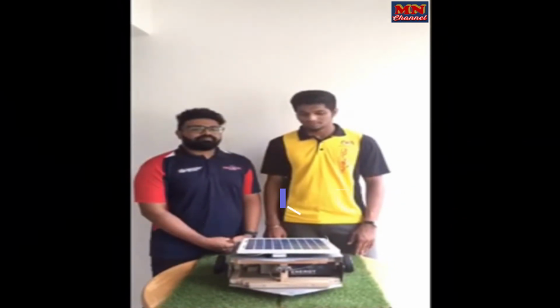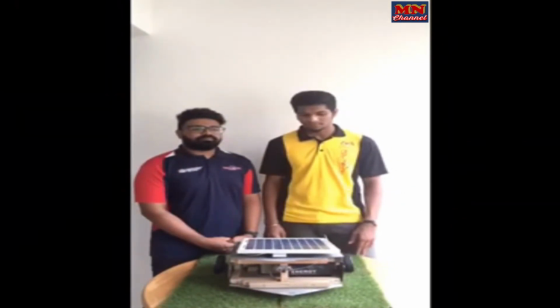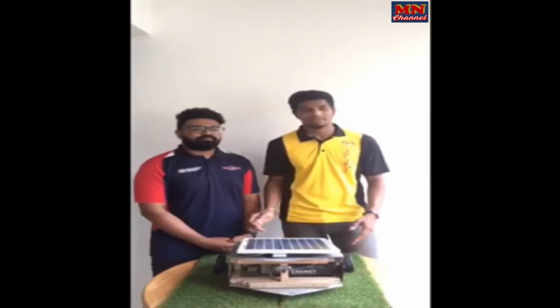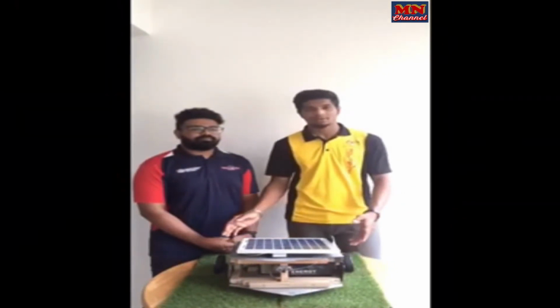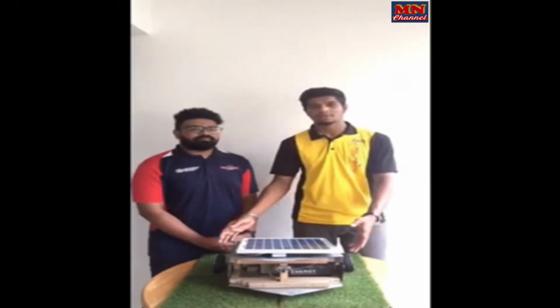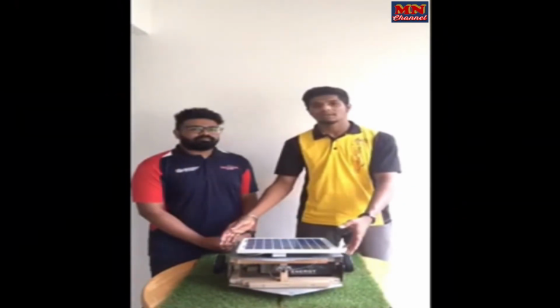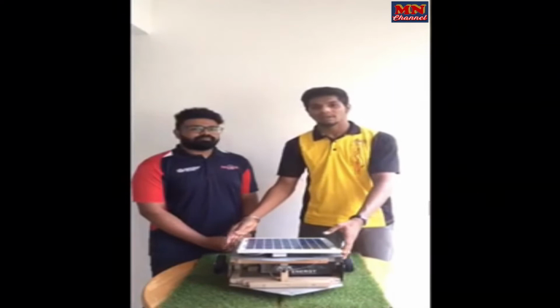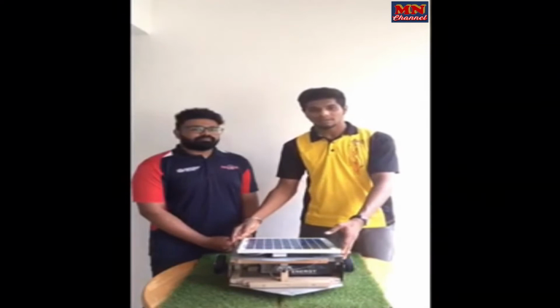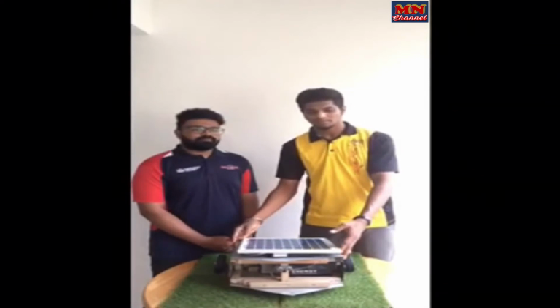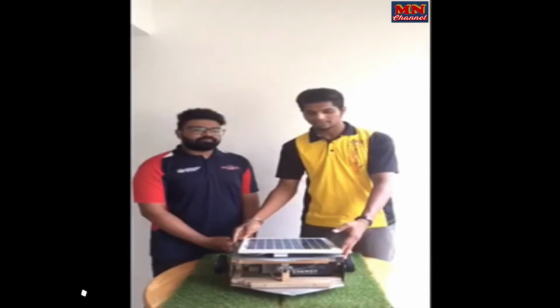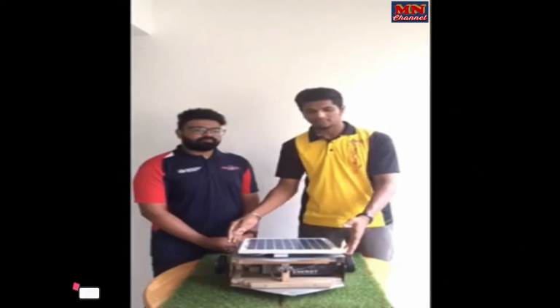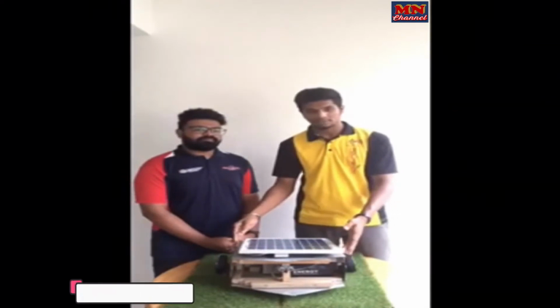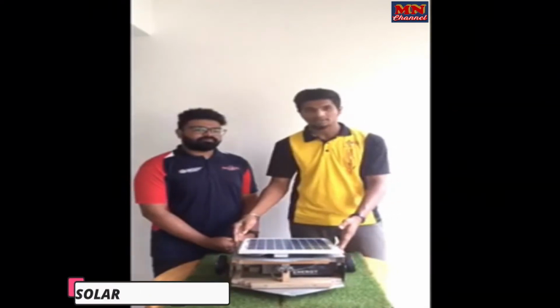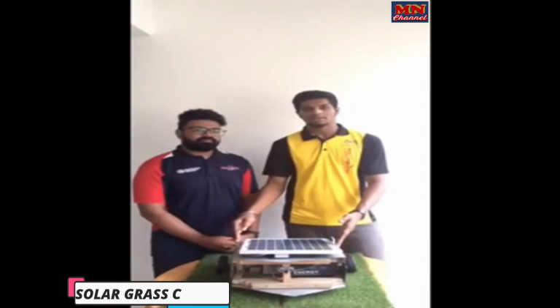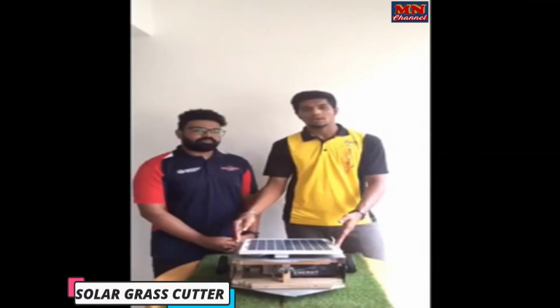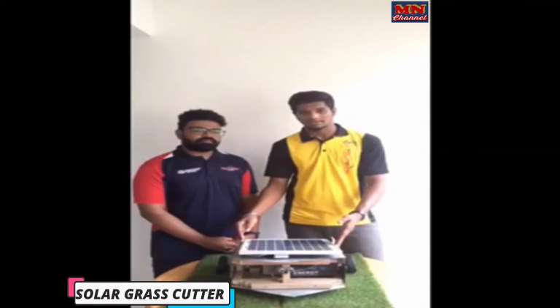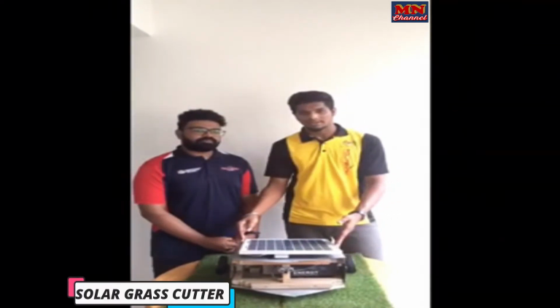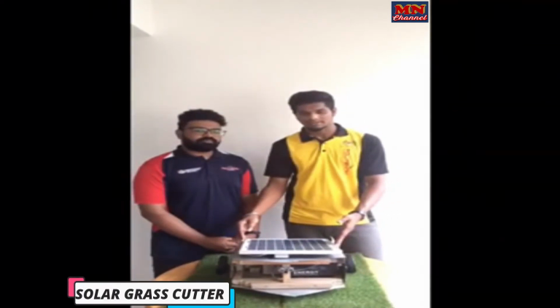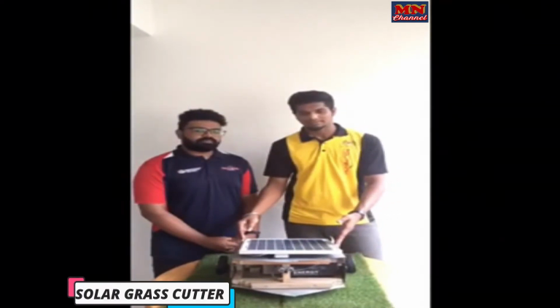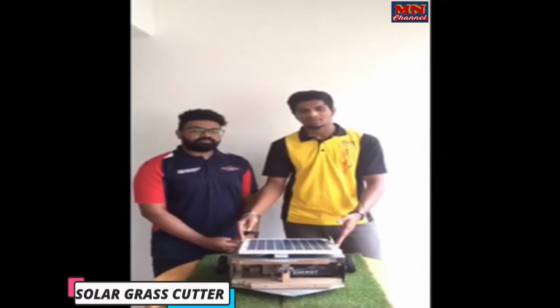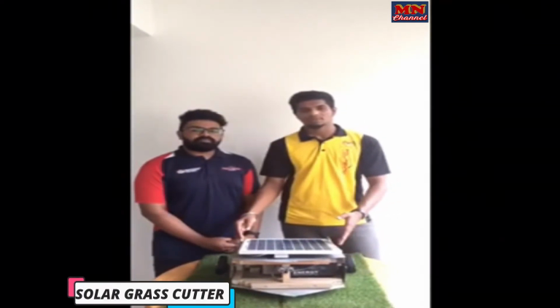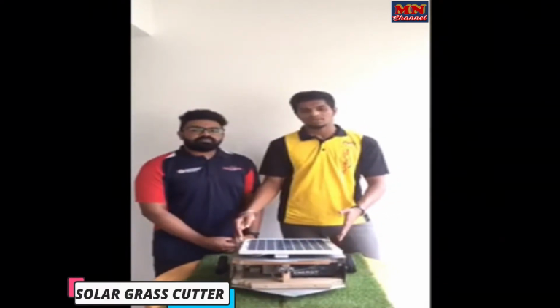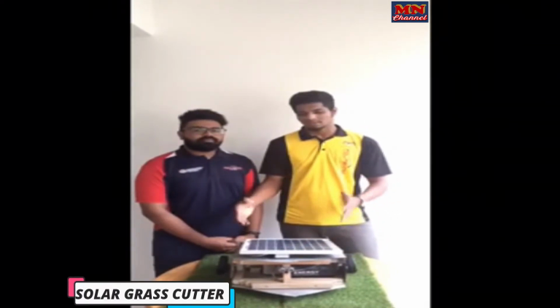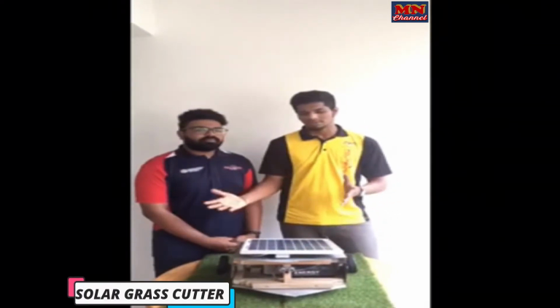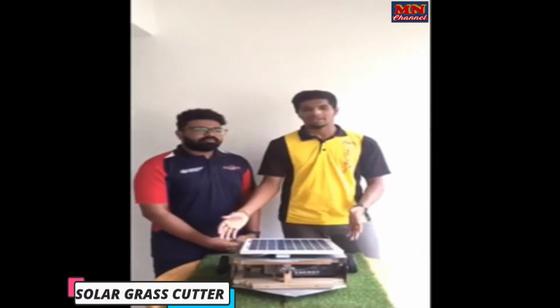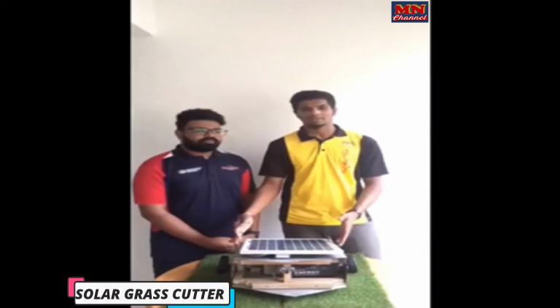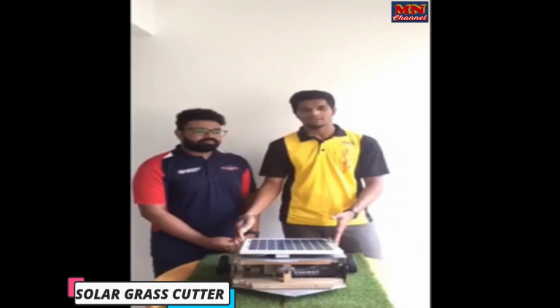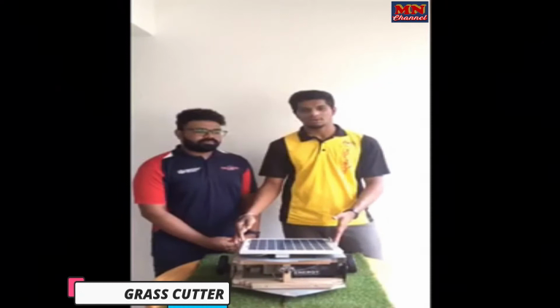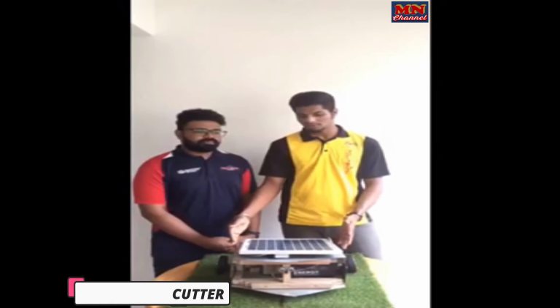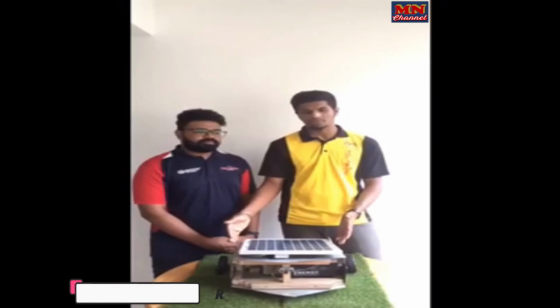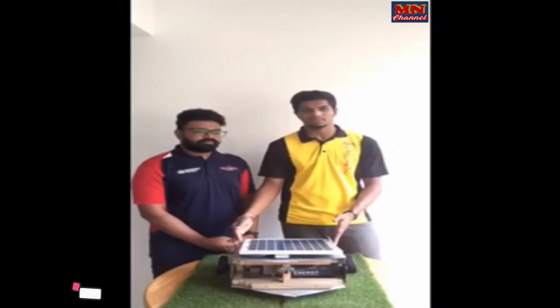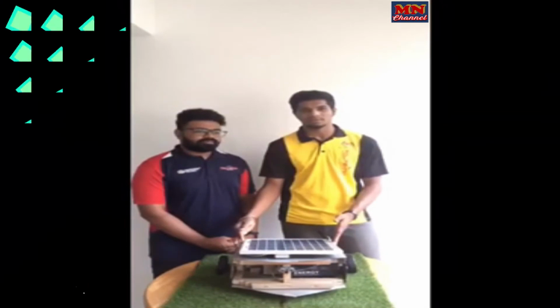So this is our final project which is called Solar Grass Cutter. We can have an overlook of this project.